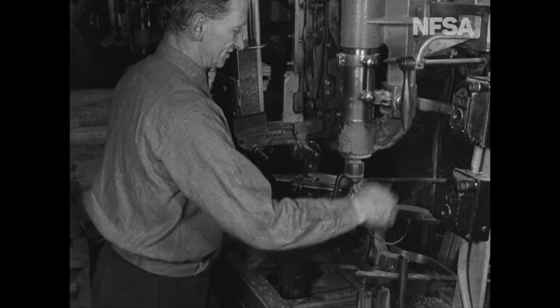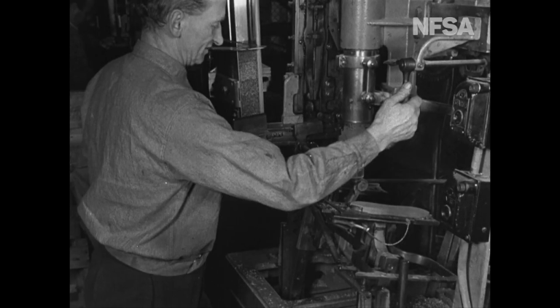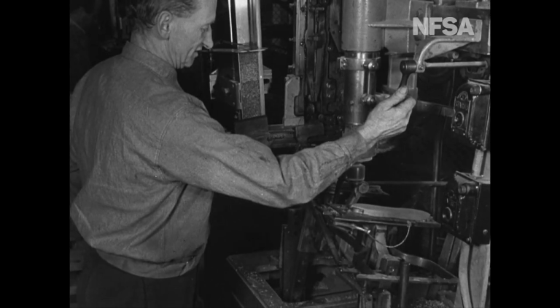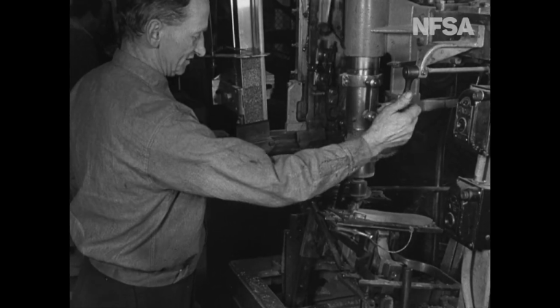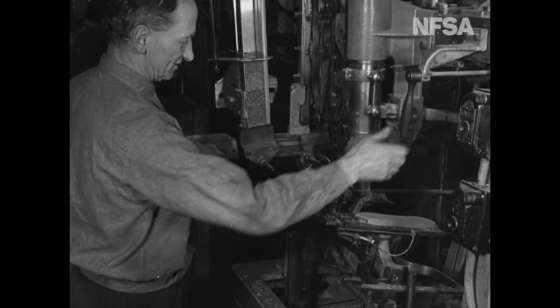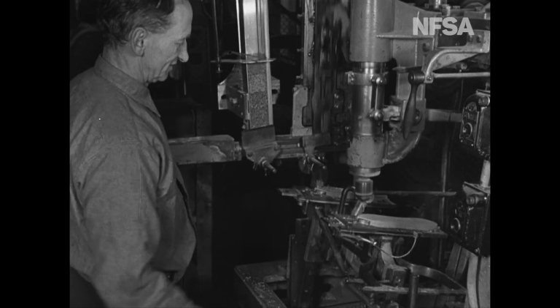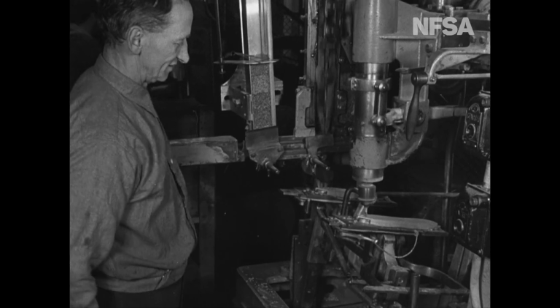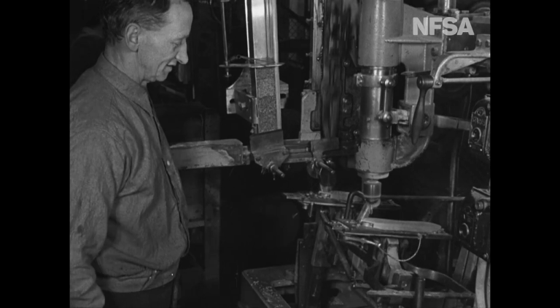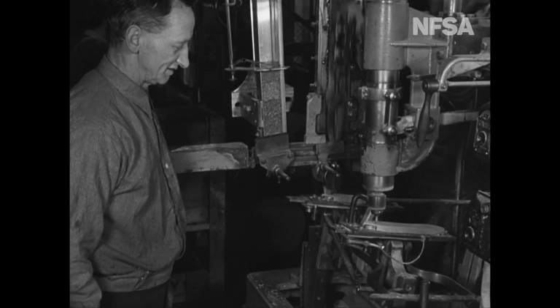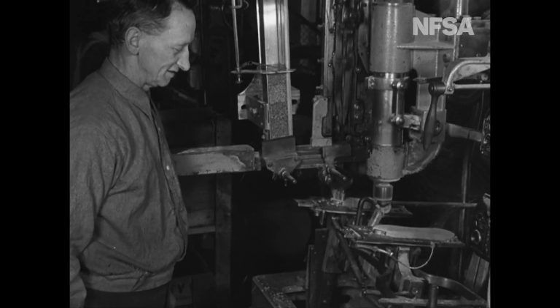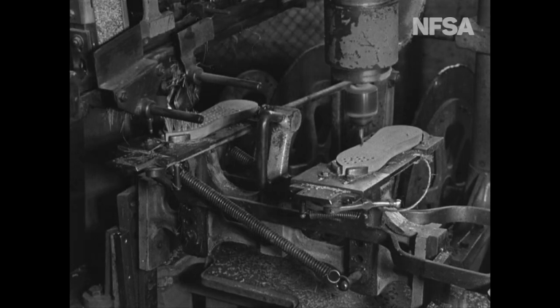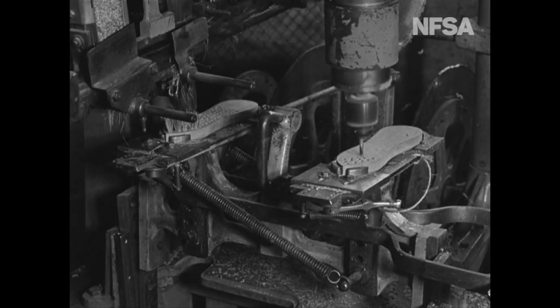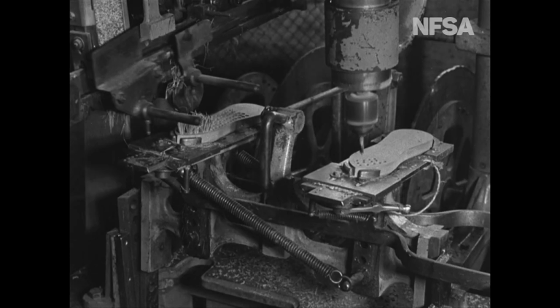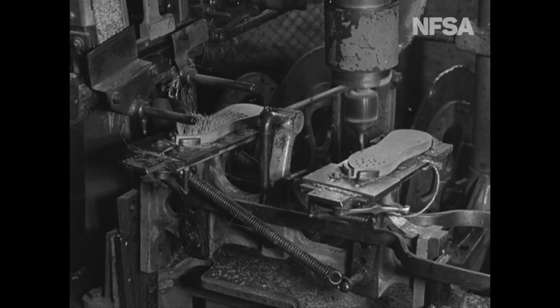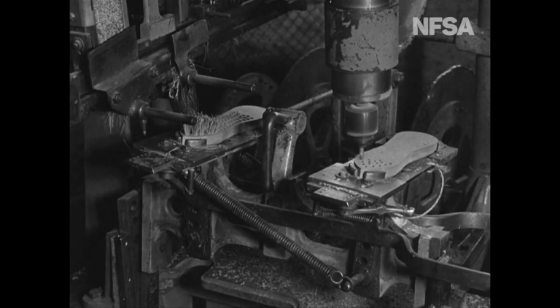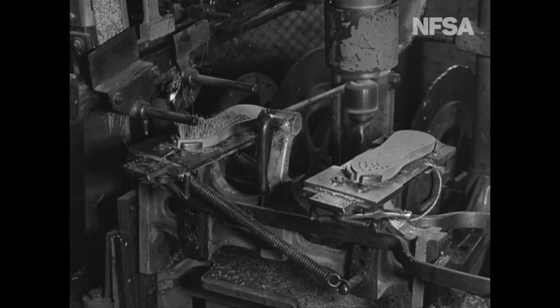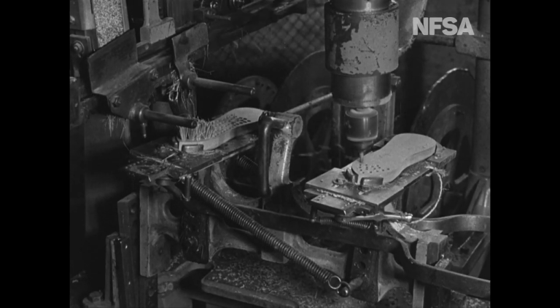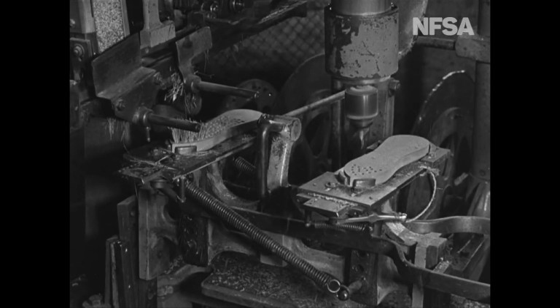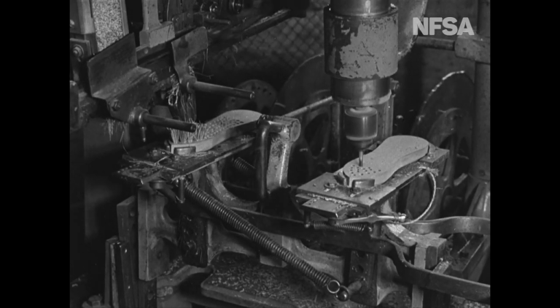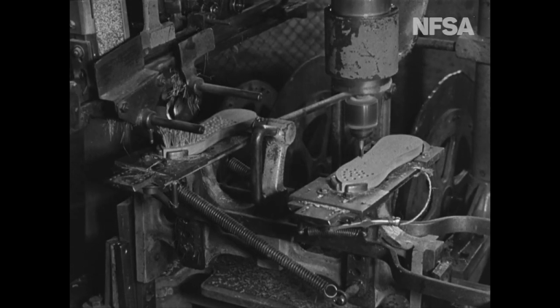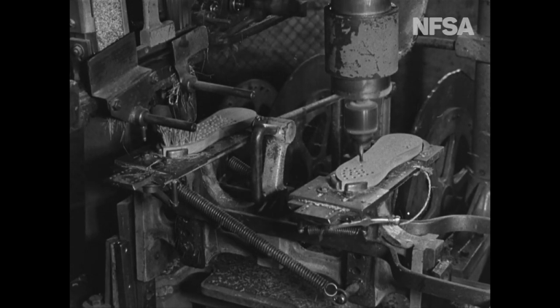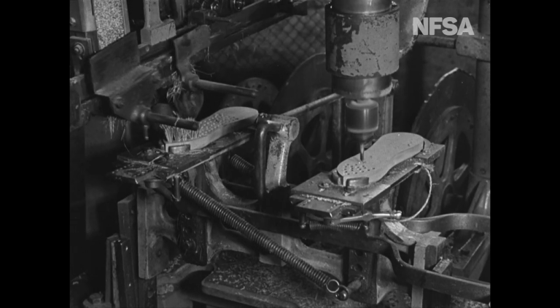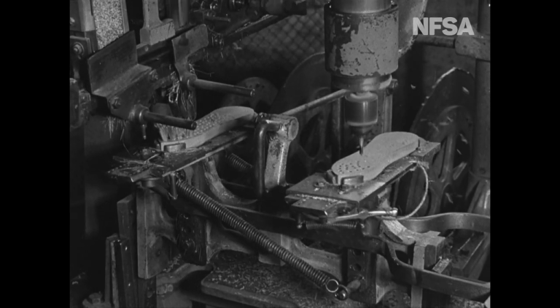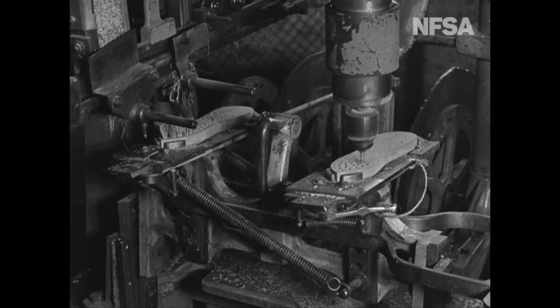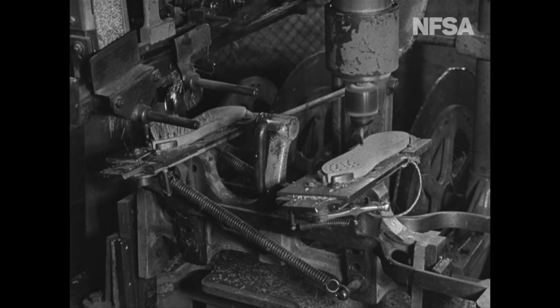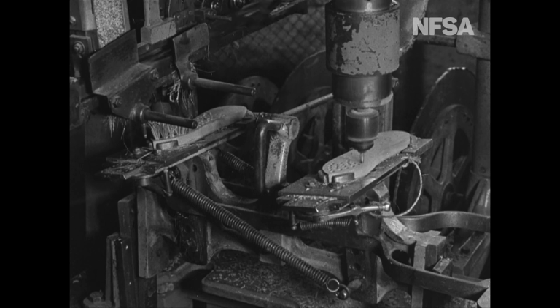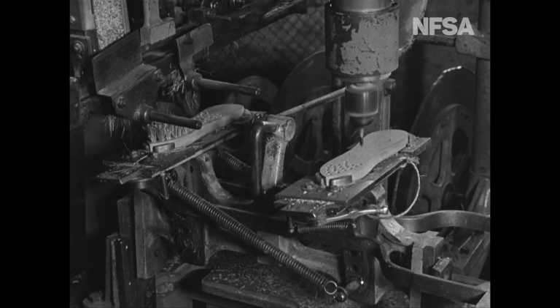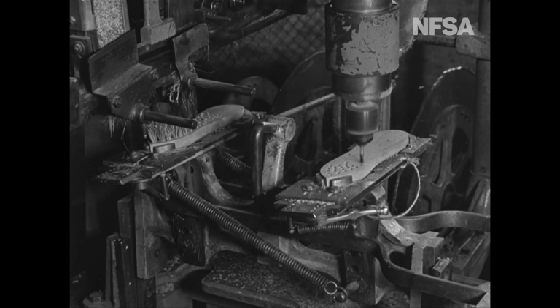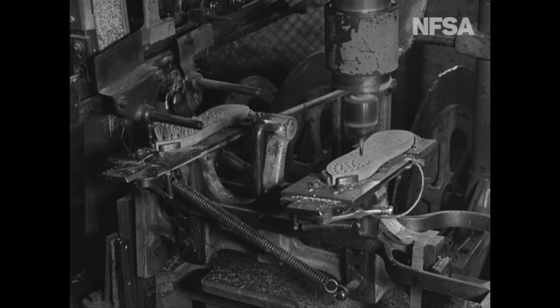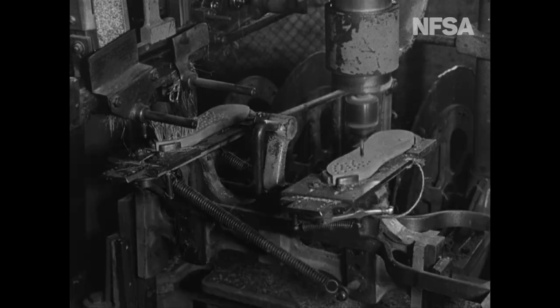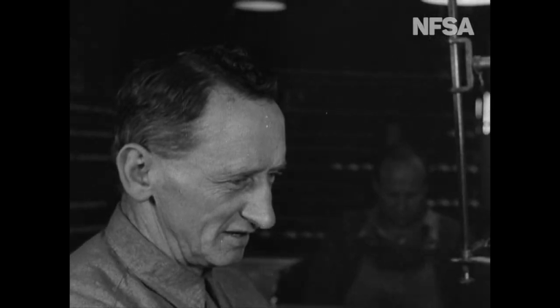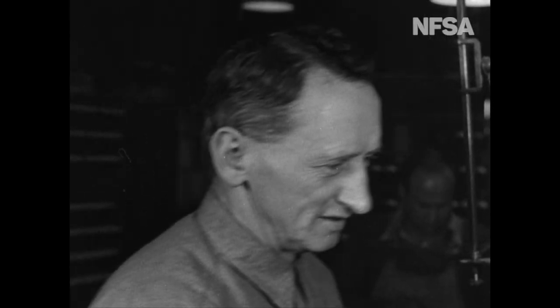While one machine drills holes, another inserts the bristles. So easy — but from now on, a scrubbing brush is all hard work.